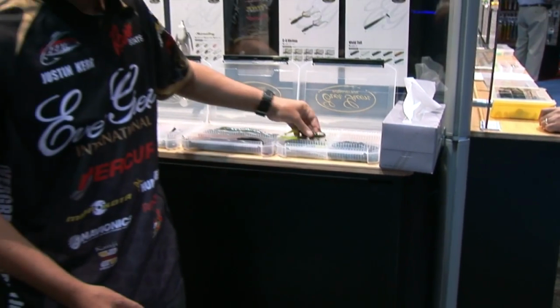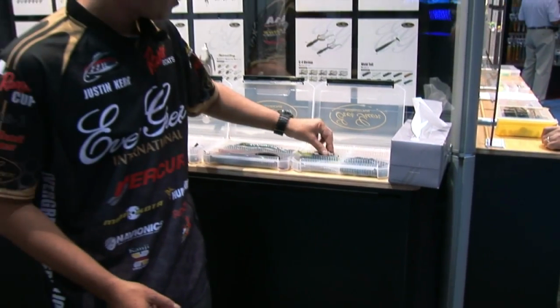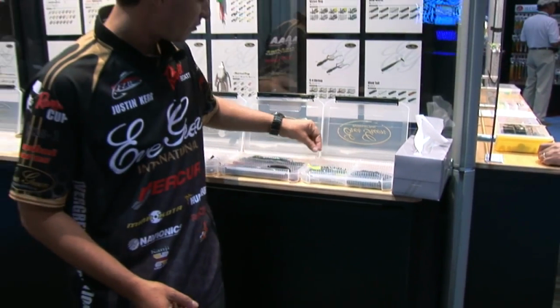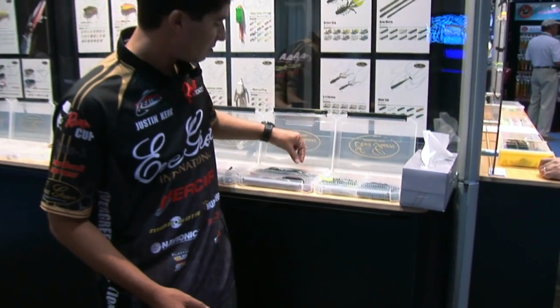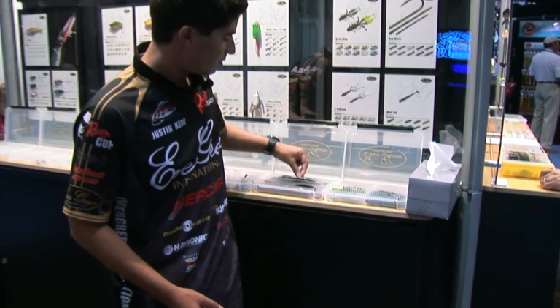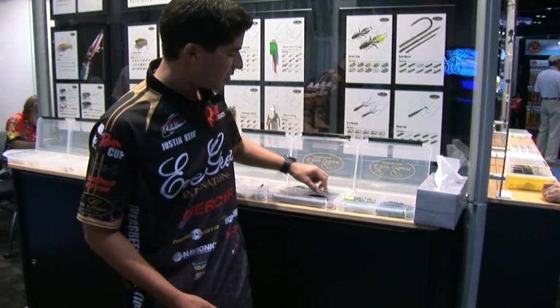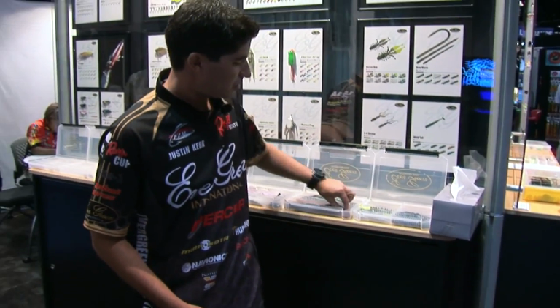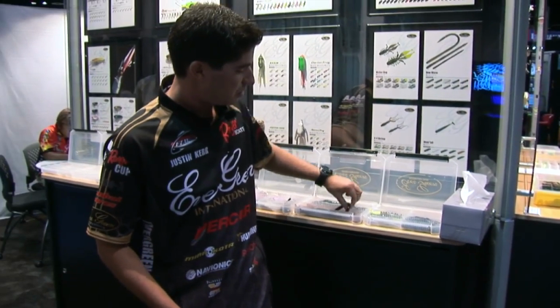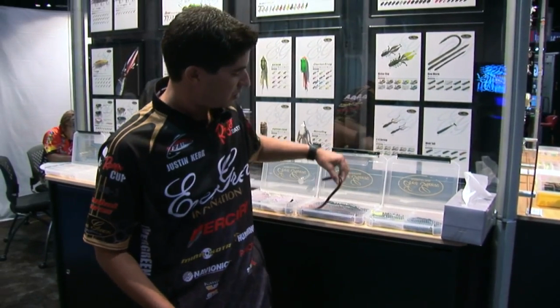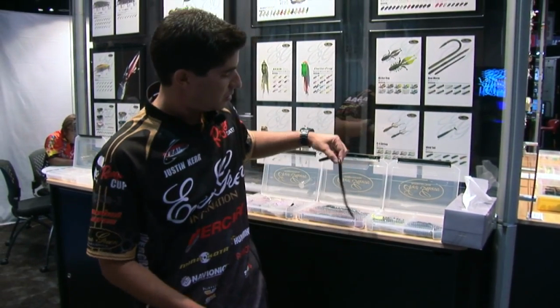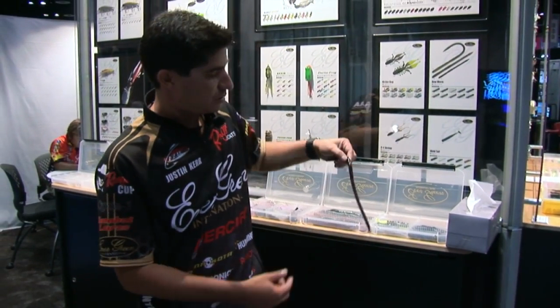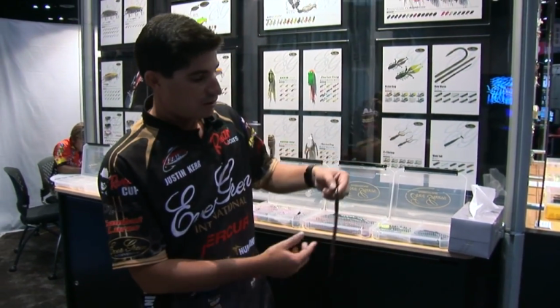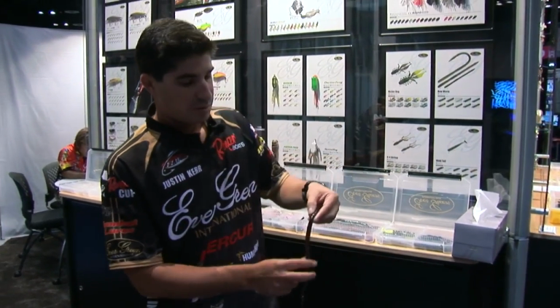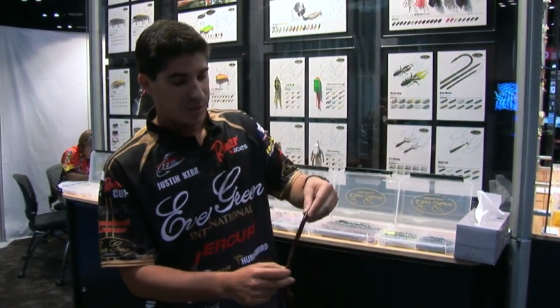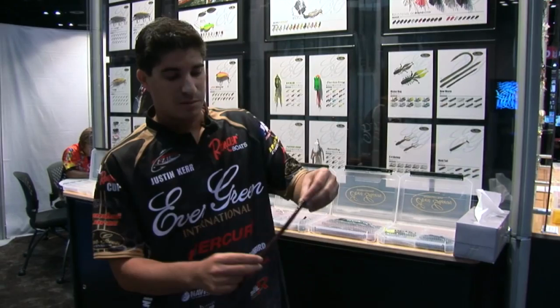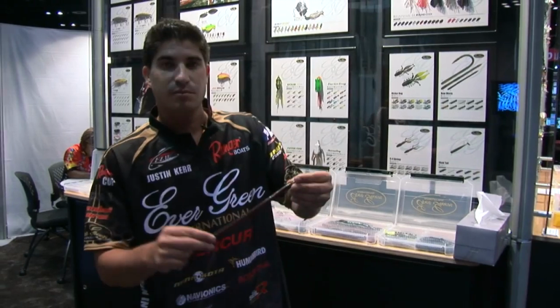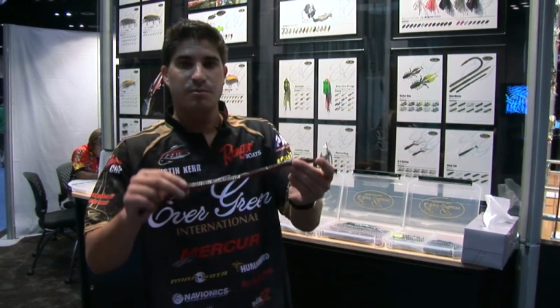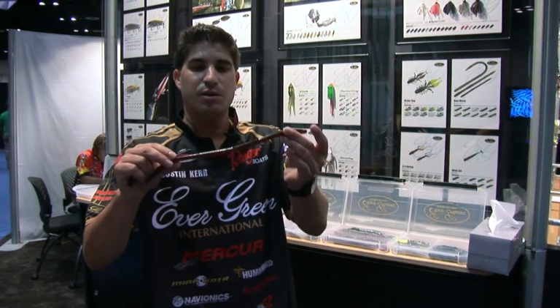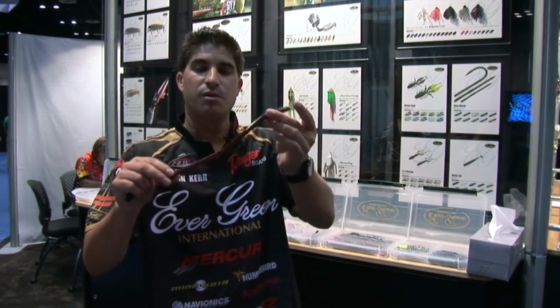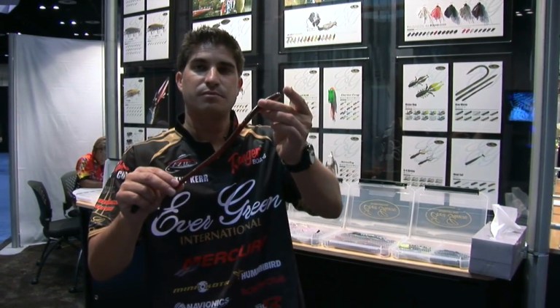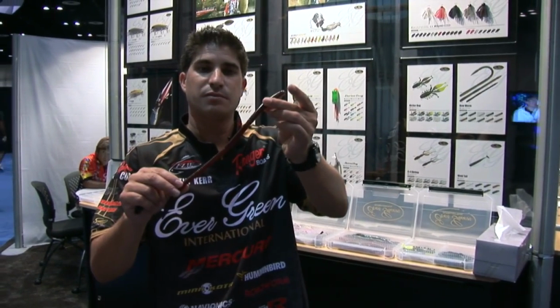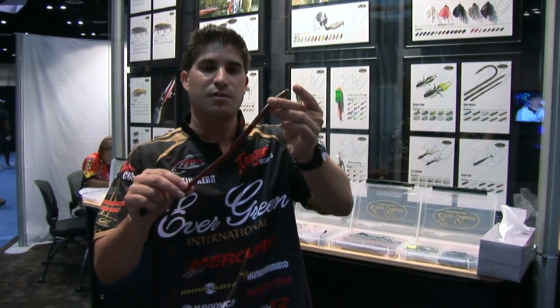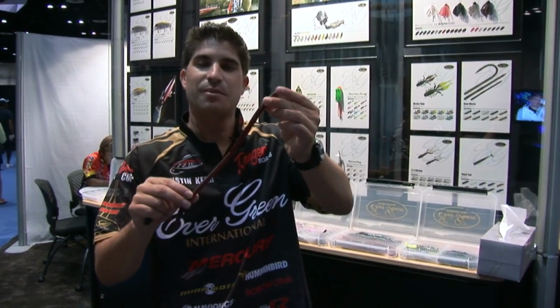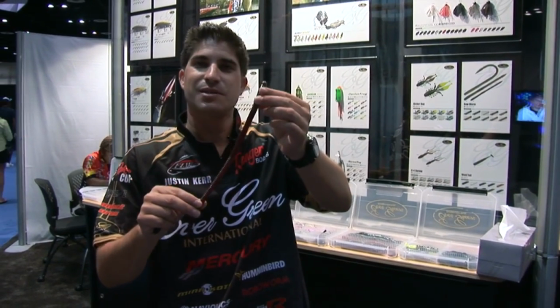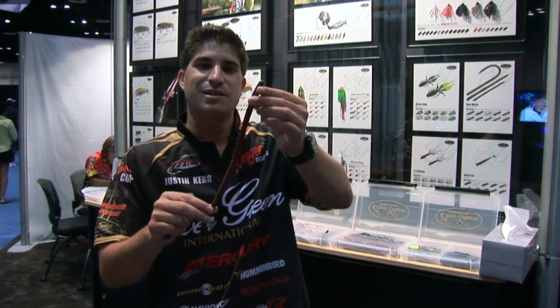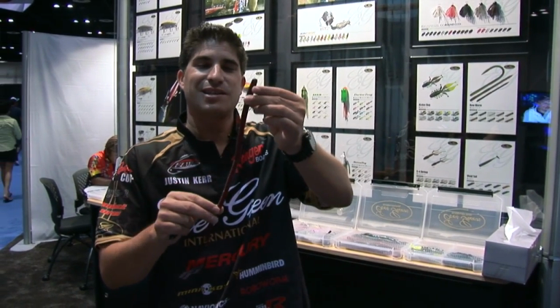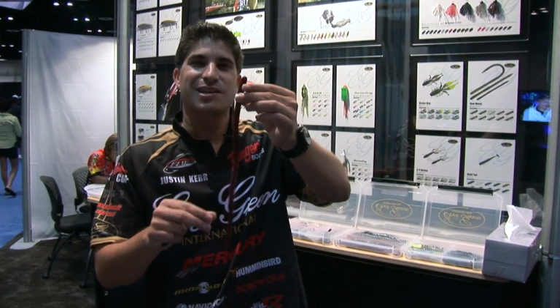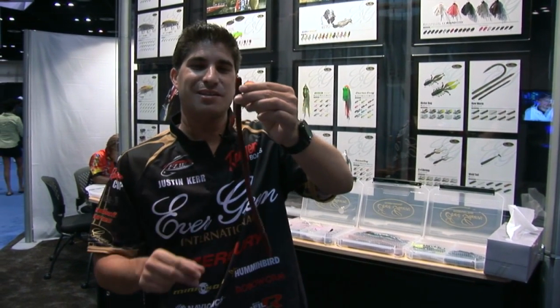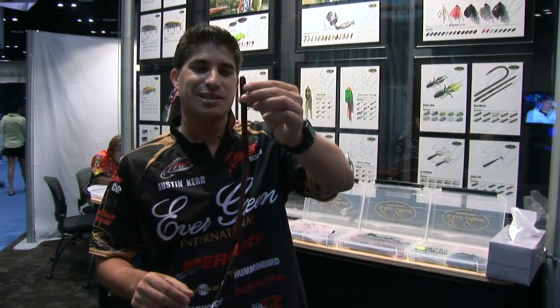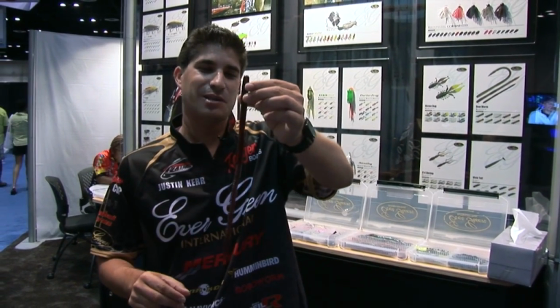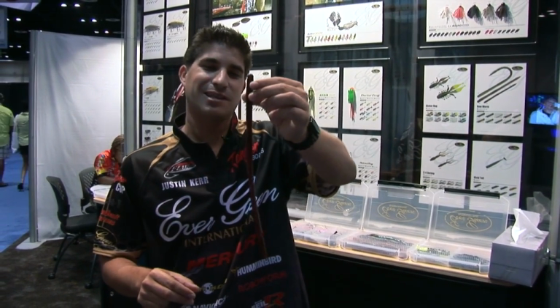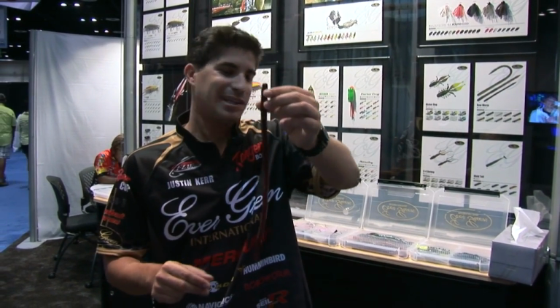They also came out with a big worm — a lot of Kentucky Lake fans will probably like that.